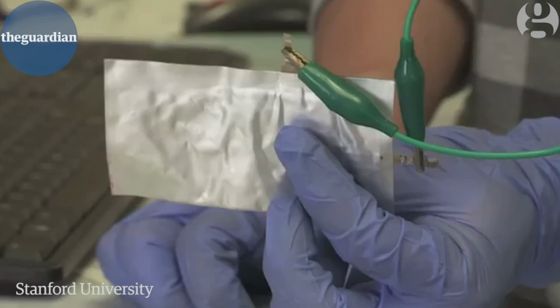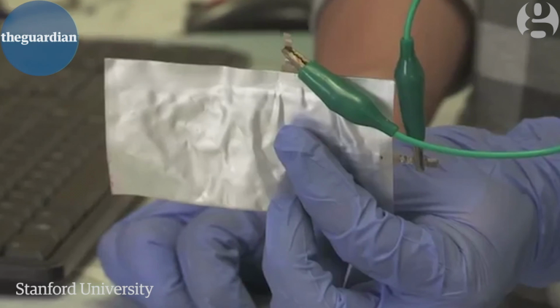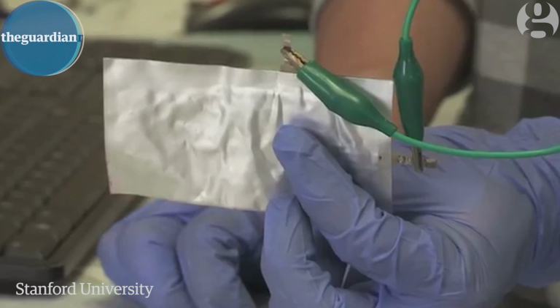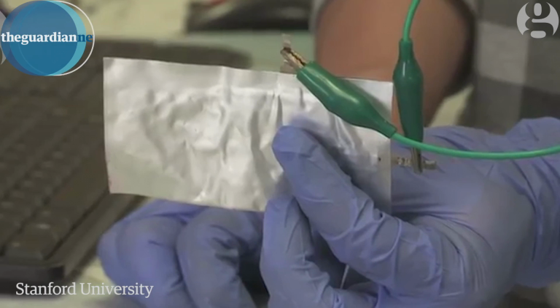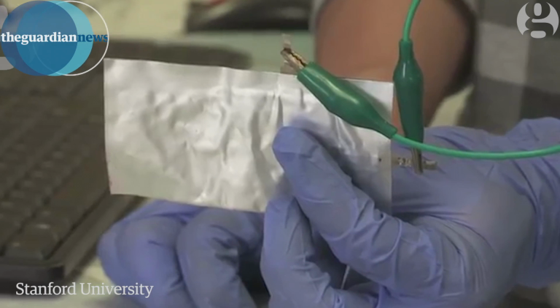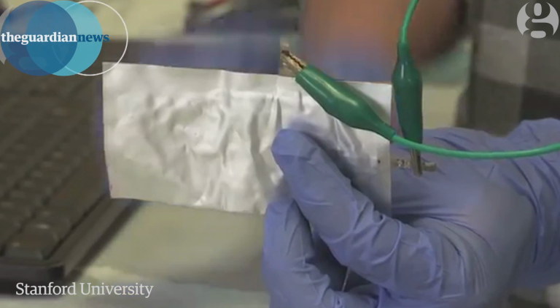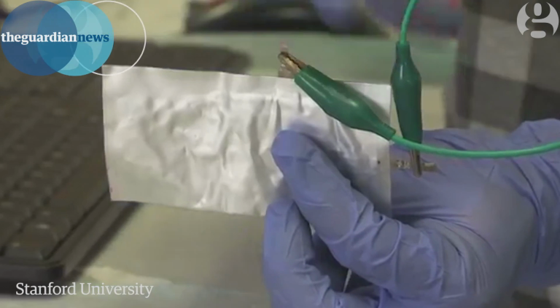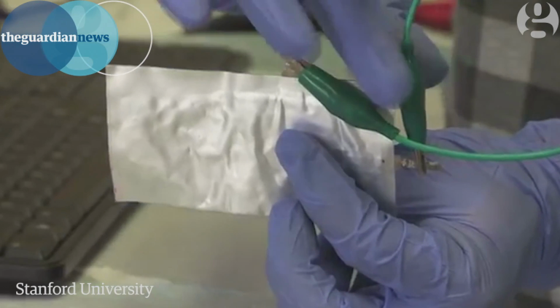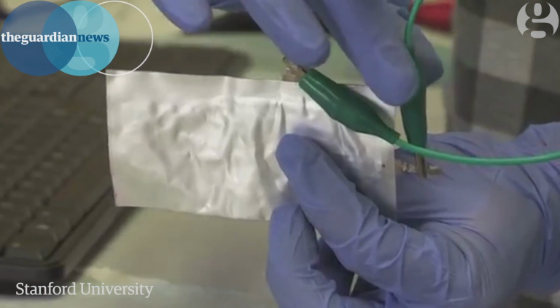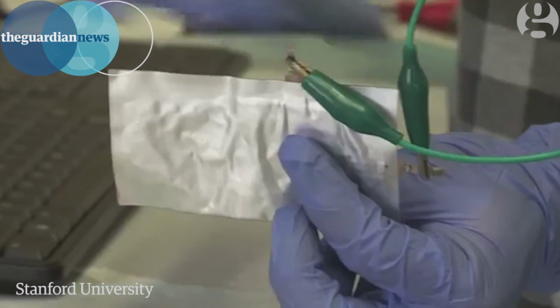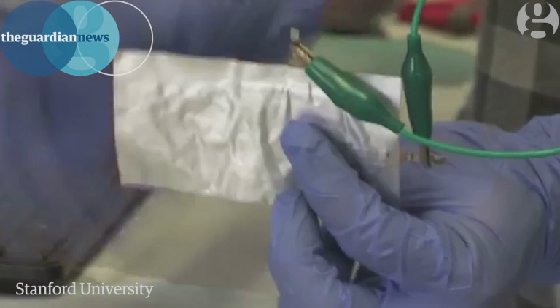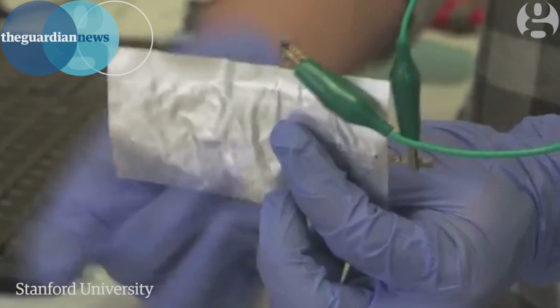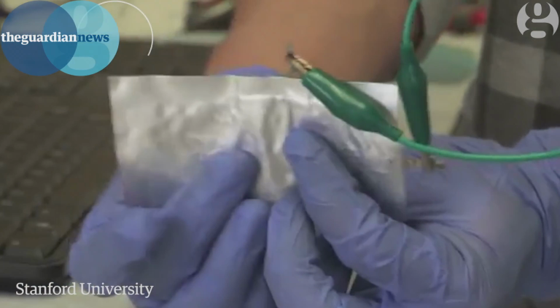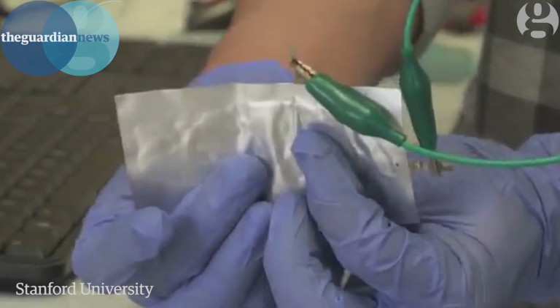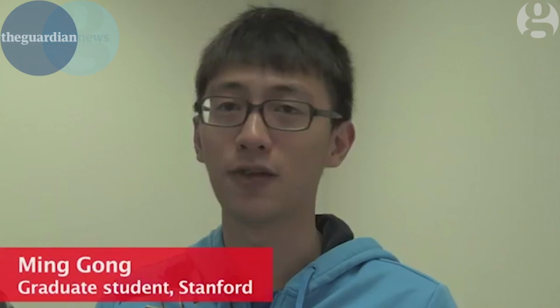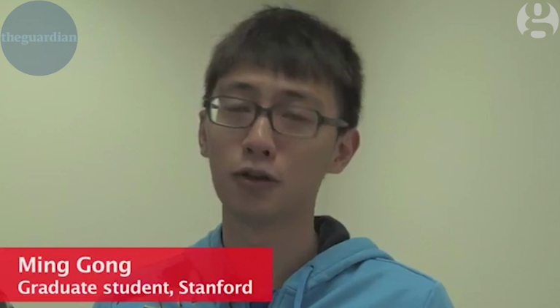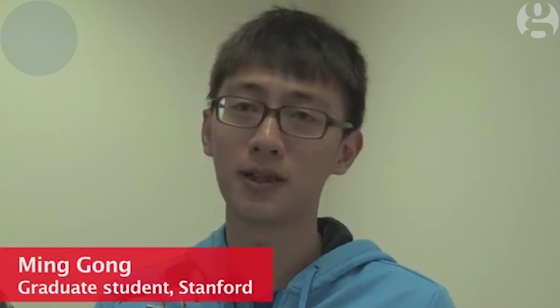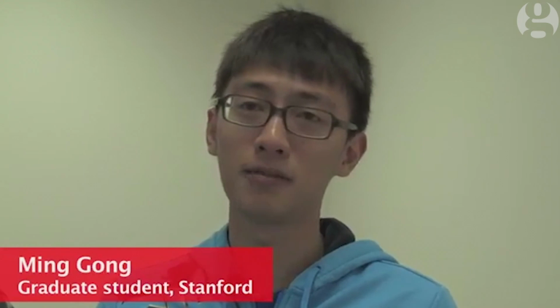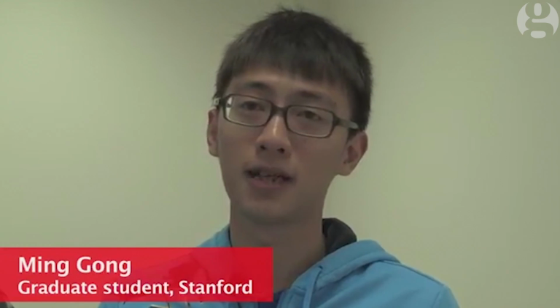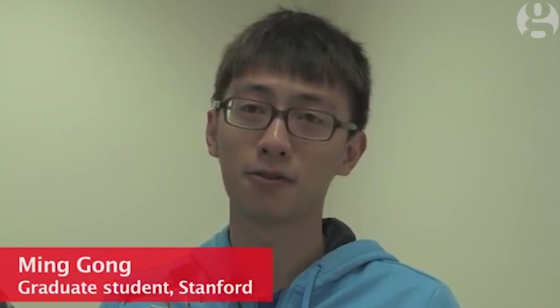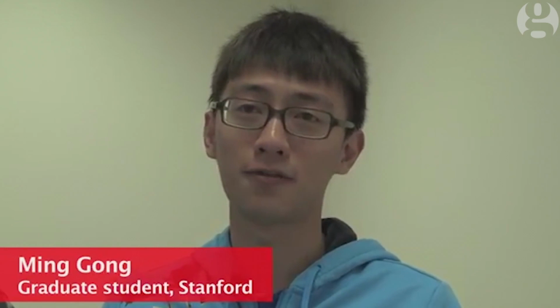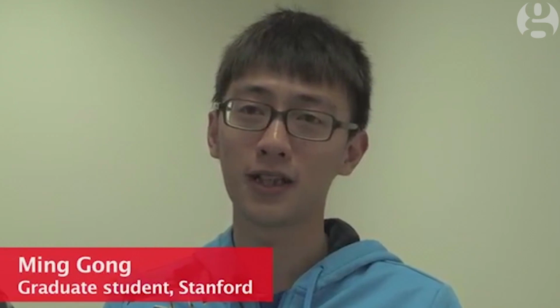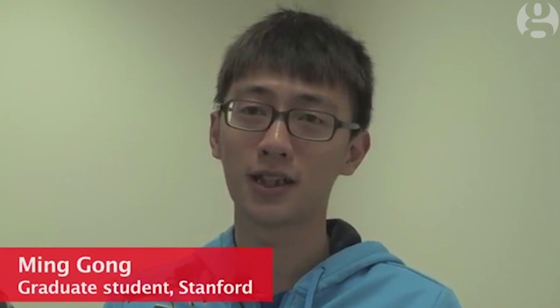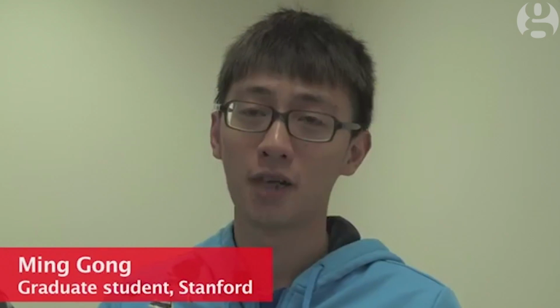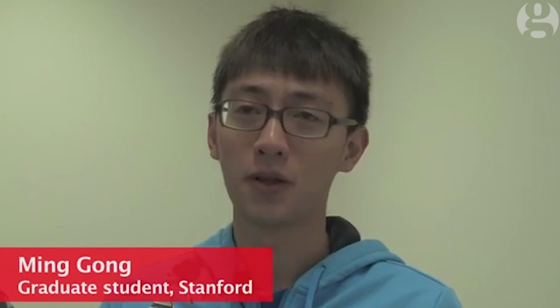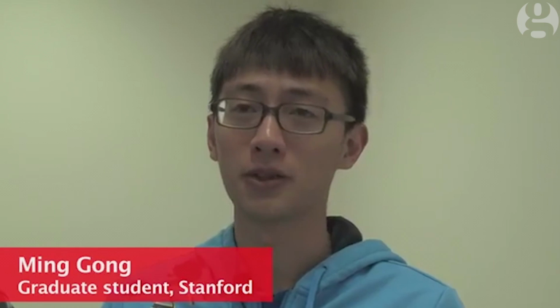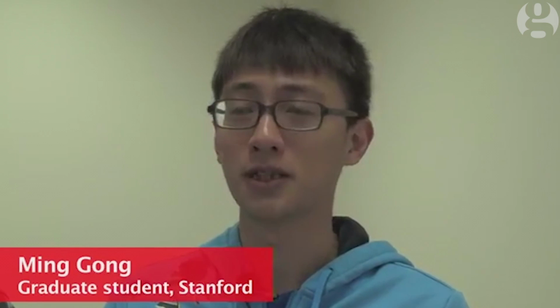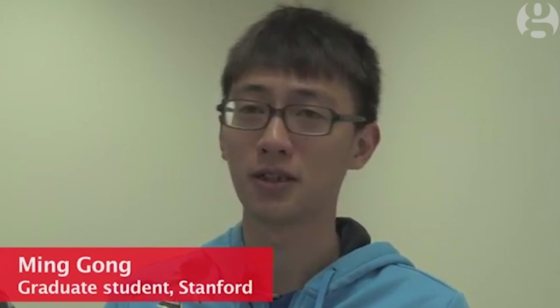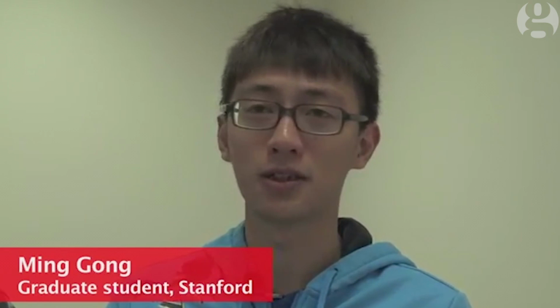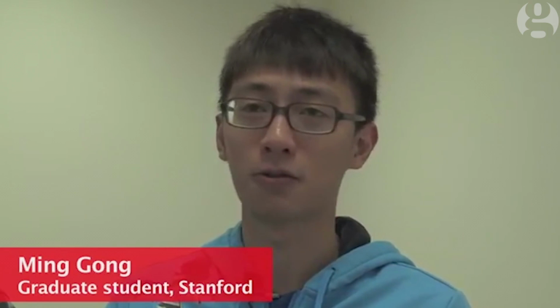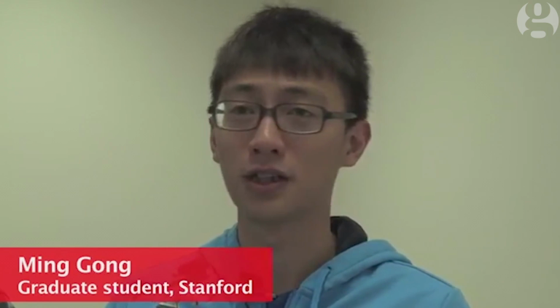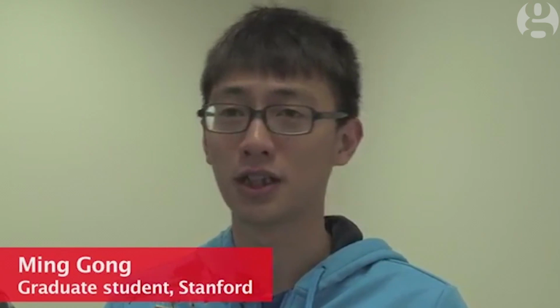This is the aluminum battery we have. It's made of aluminum and graphite. Both materials are quite cheap.